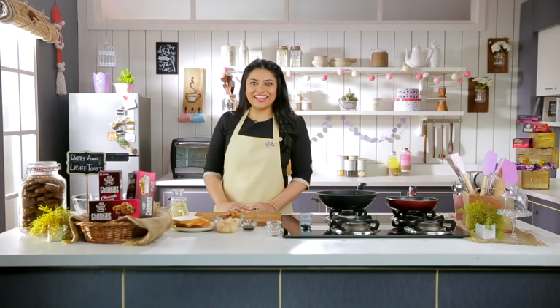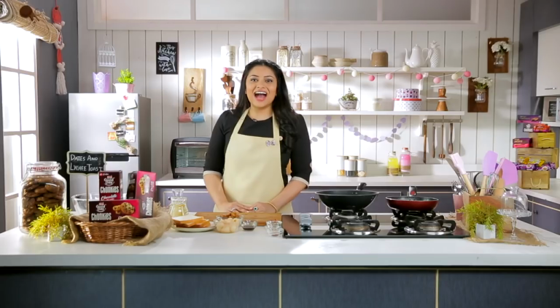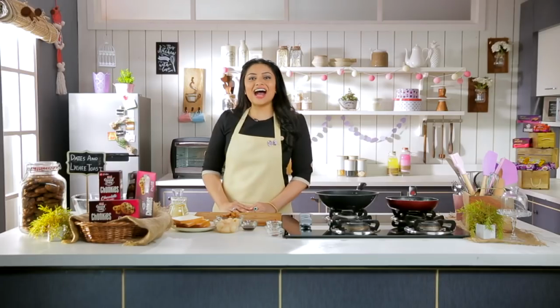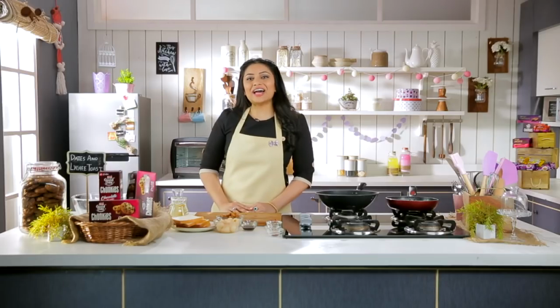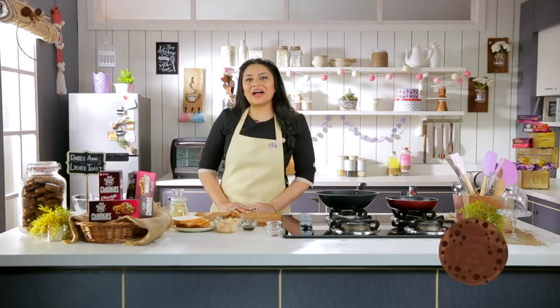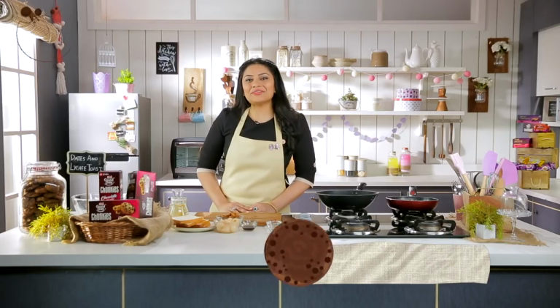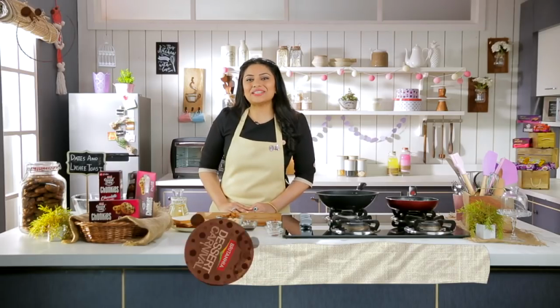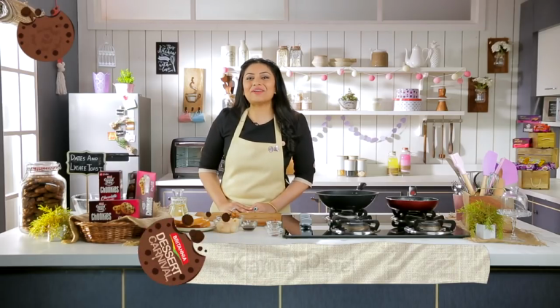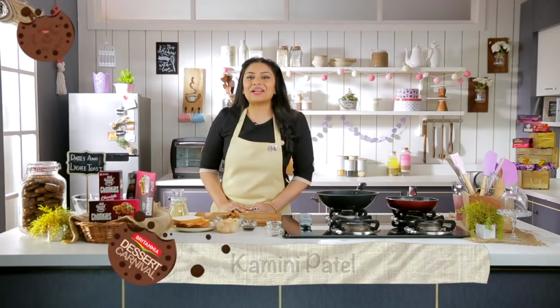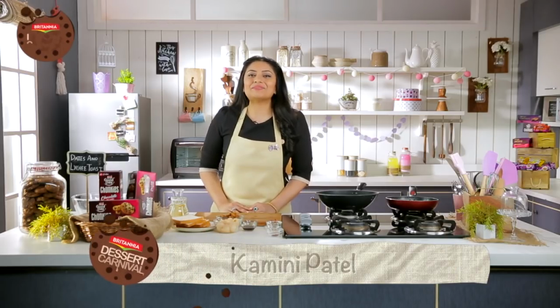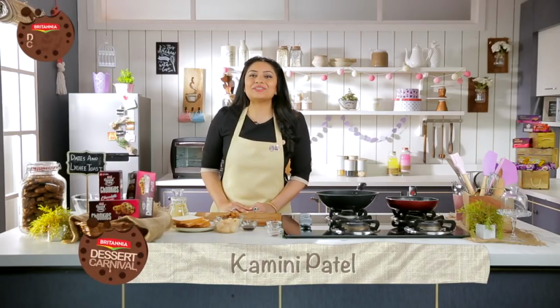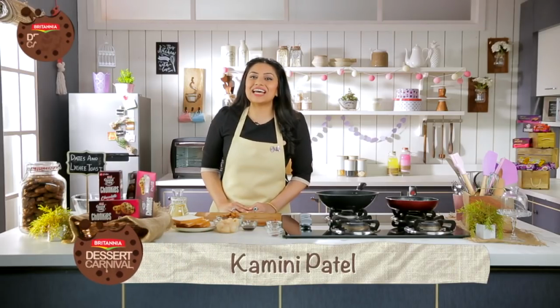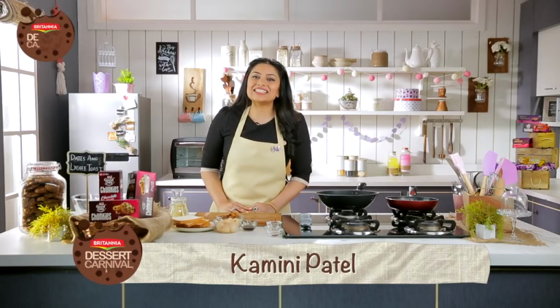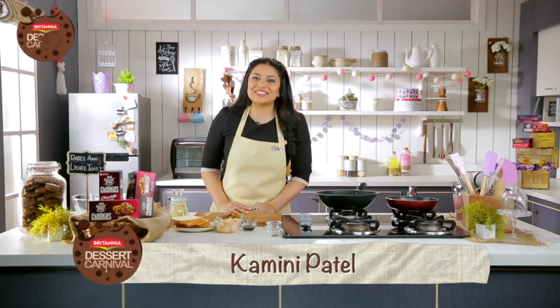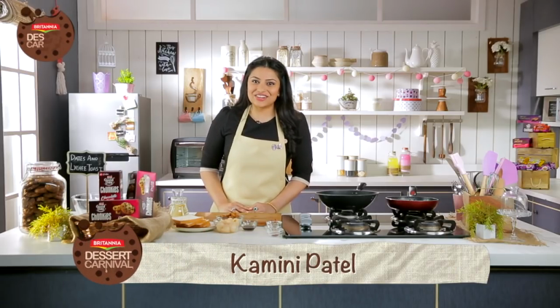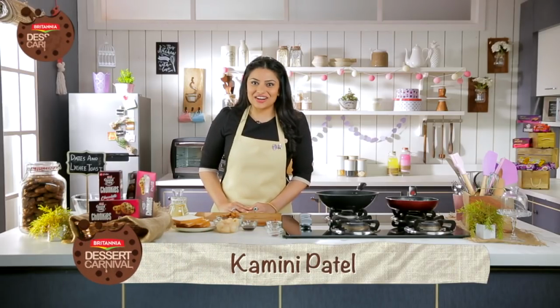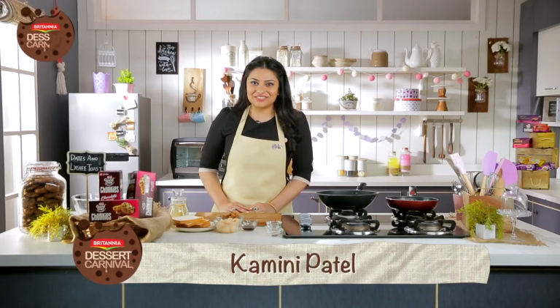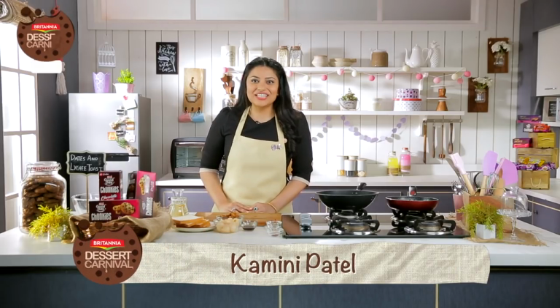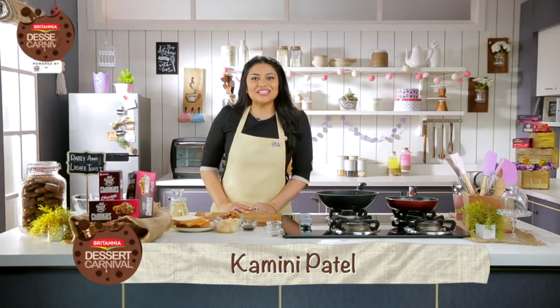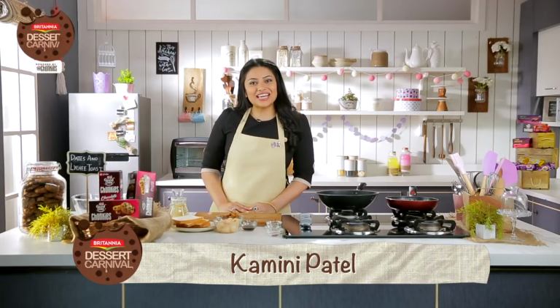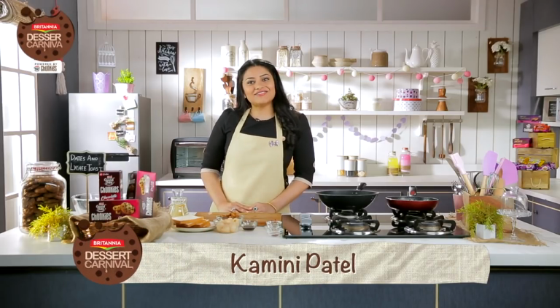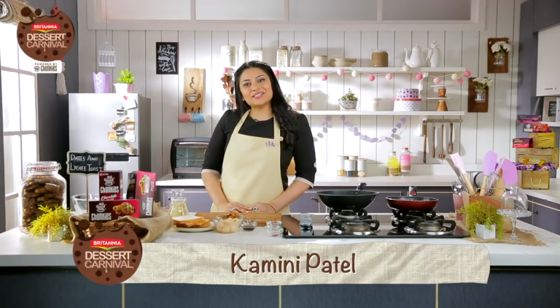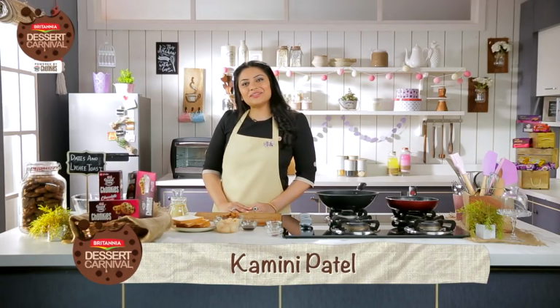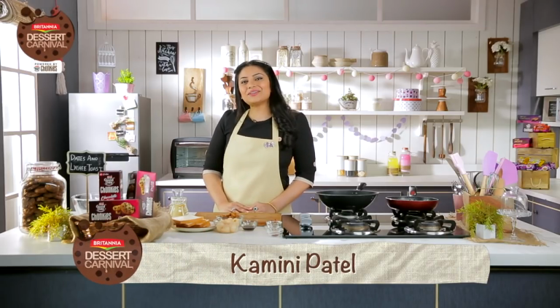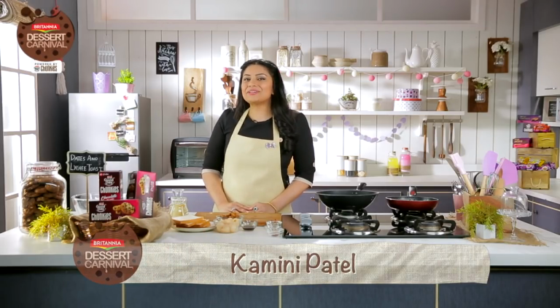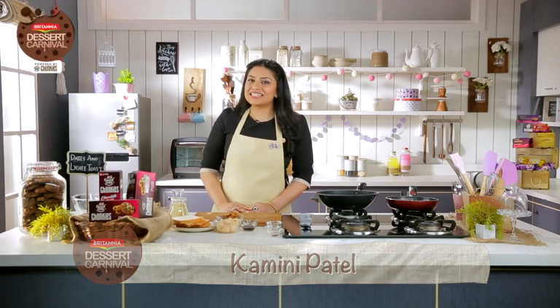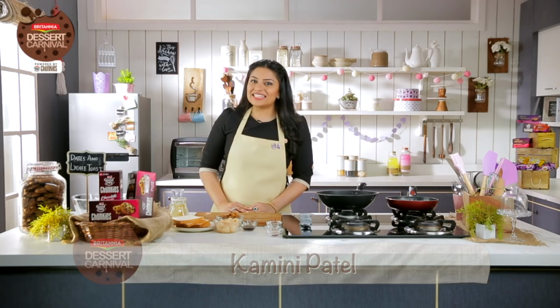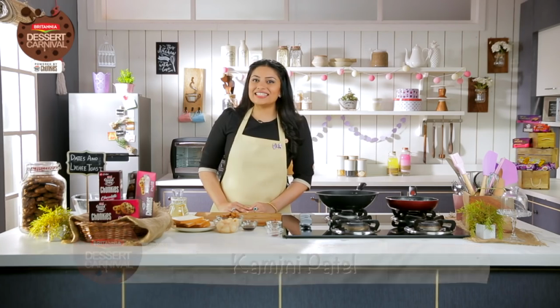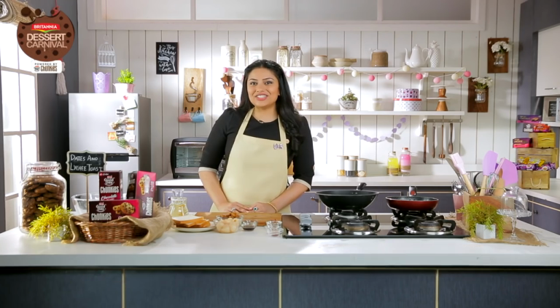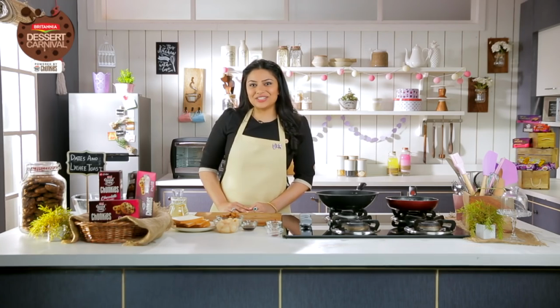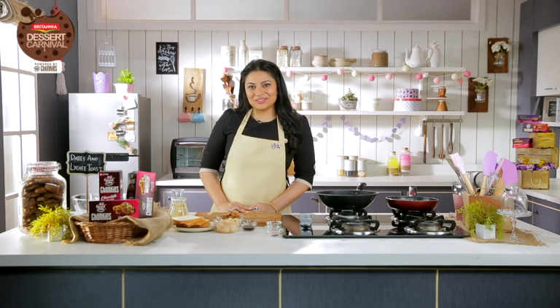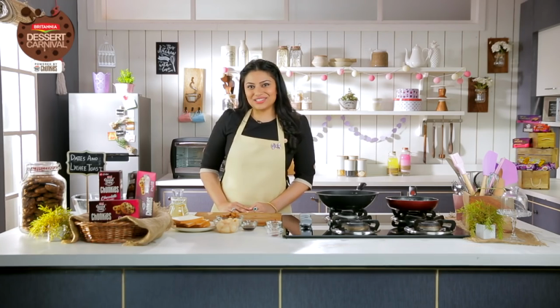Hi, I'm Kamini Patel. Welcome to Britannia Dessert Carnival. Today's recipe is going to be a Date and Lychee Toast.